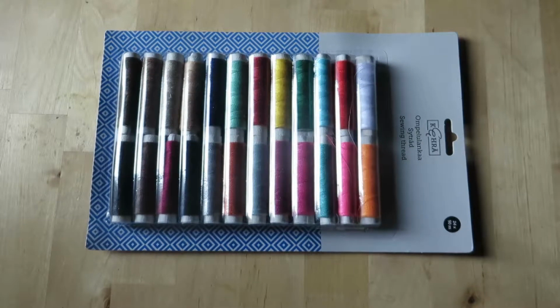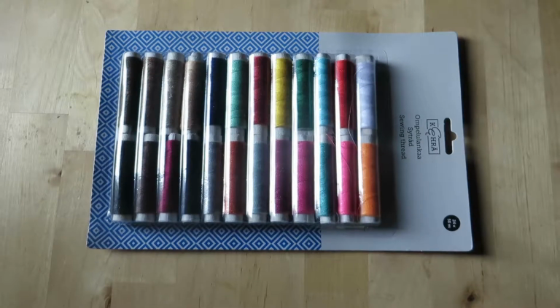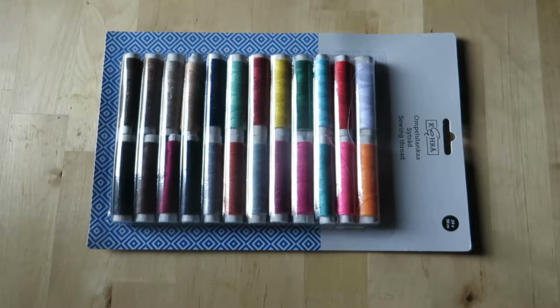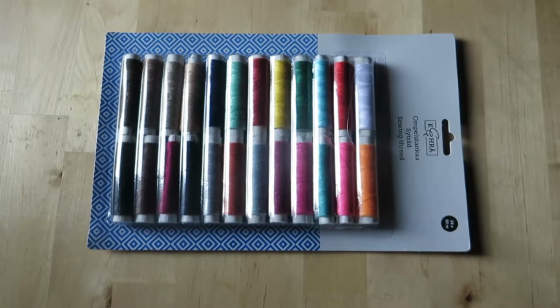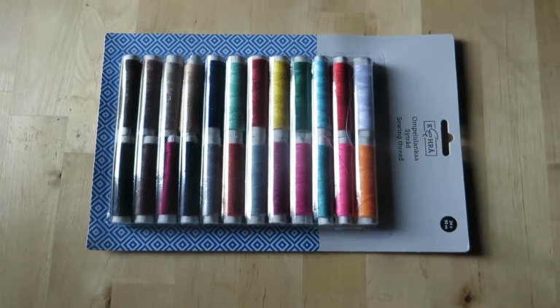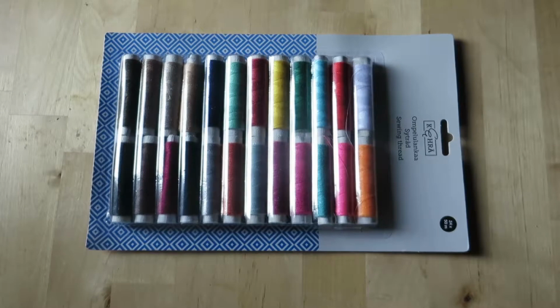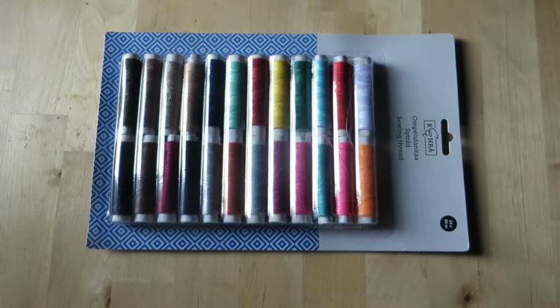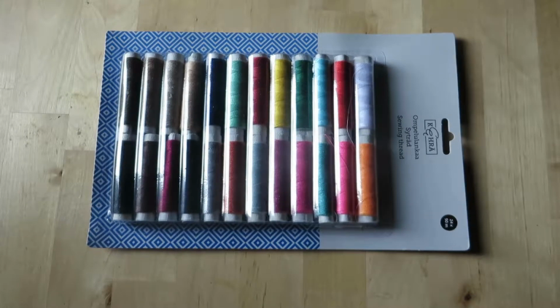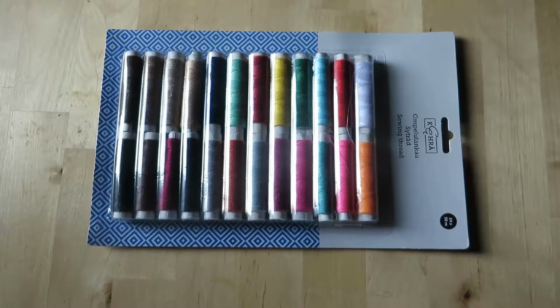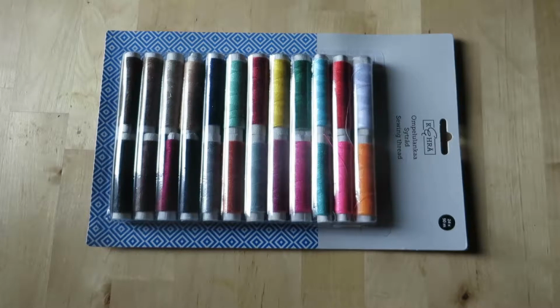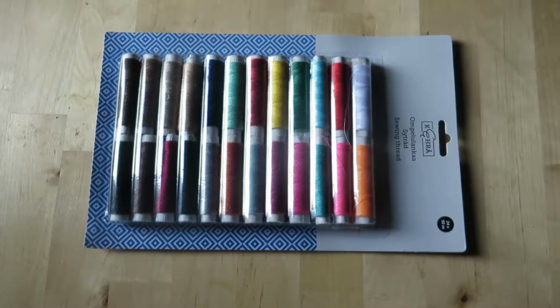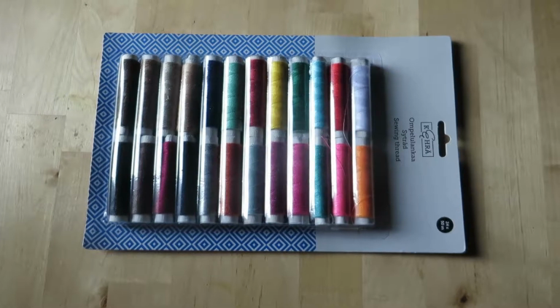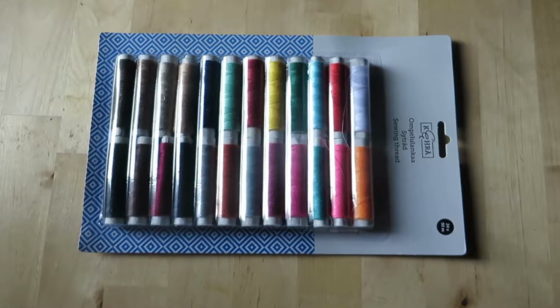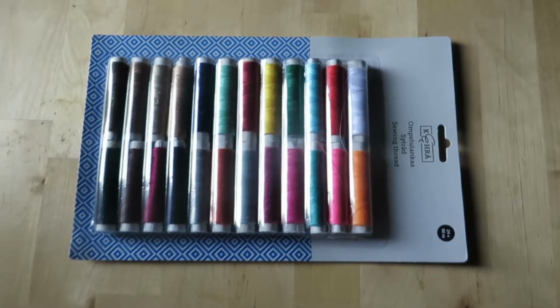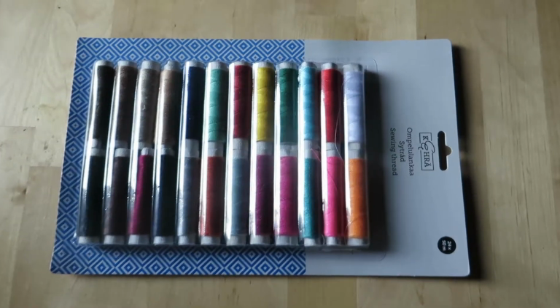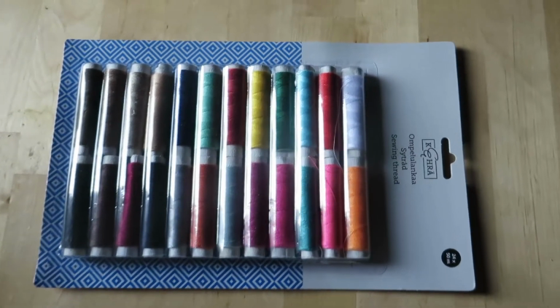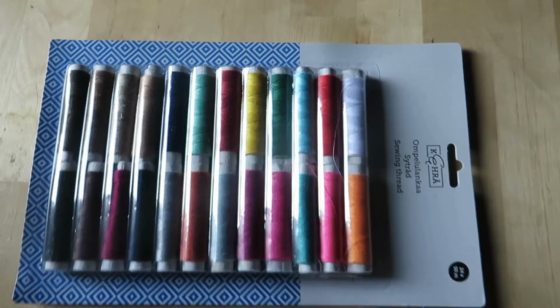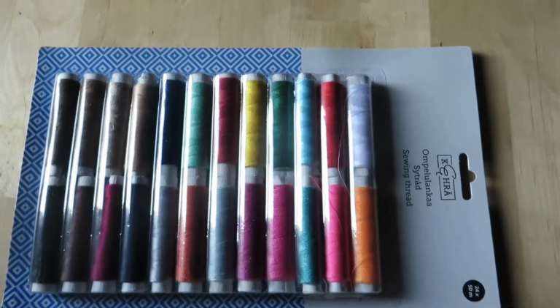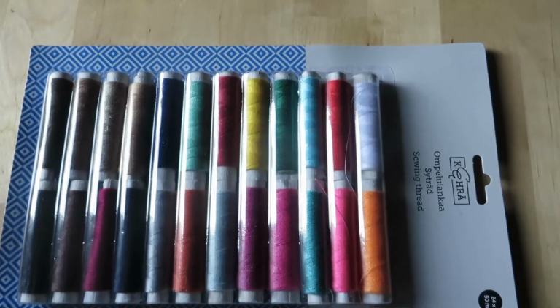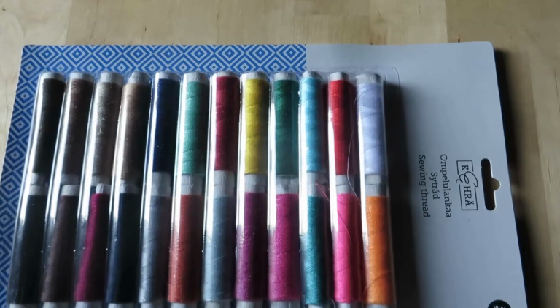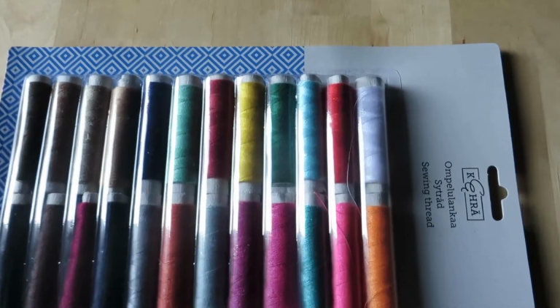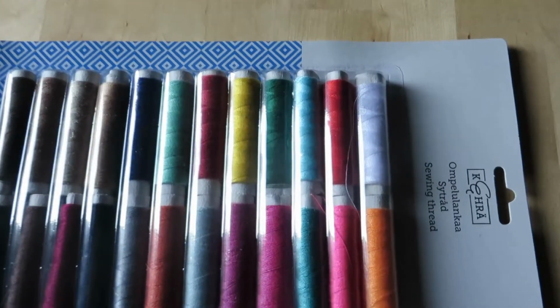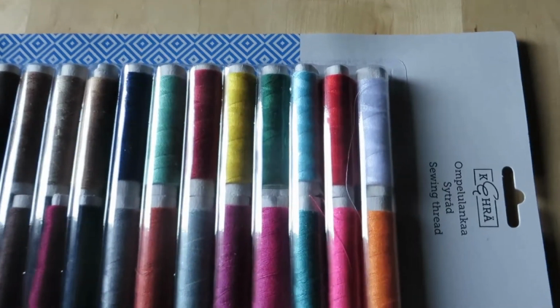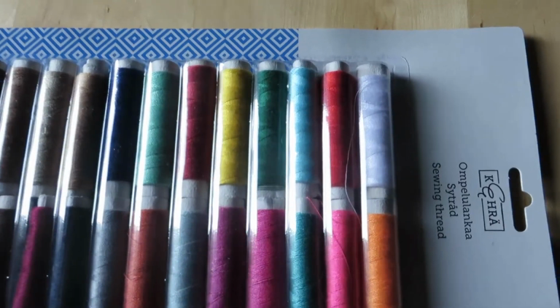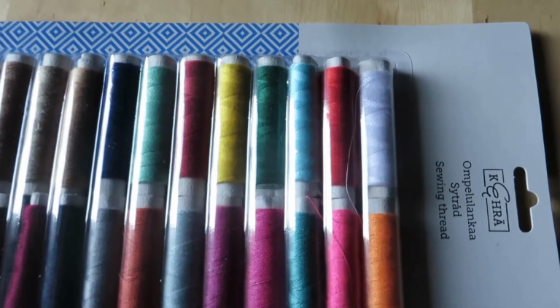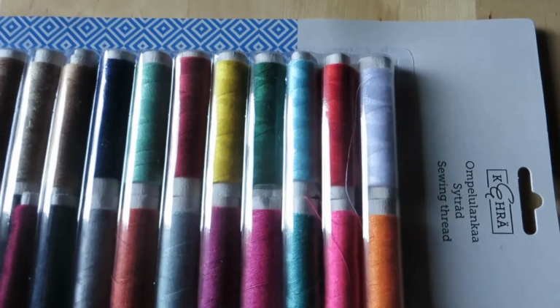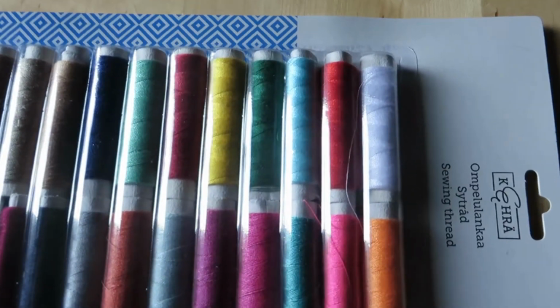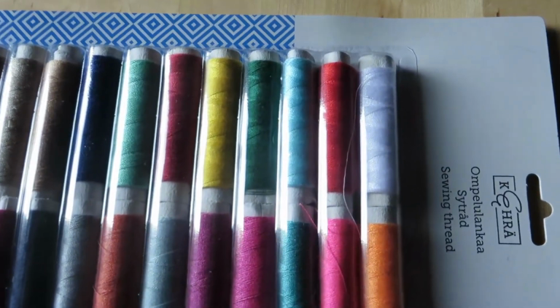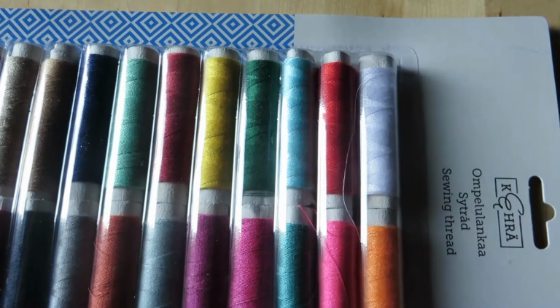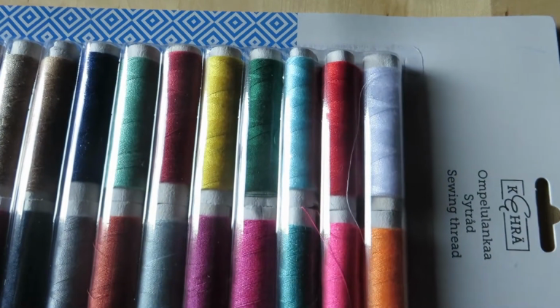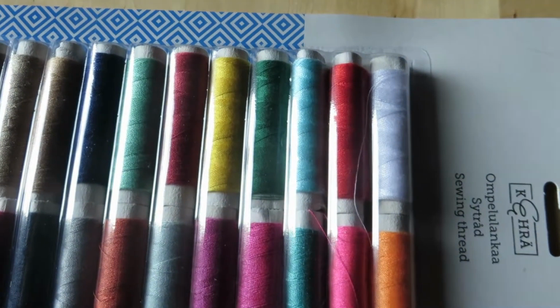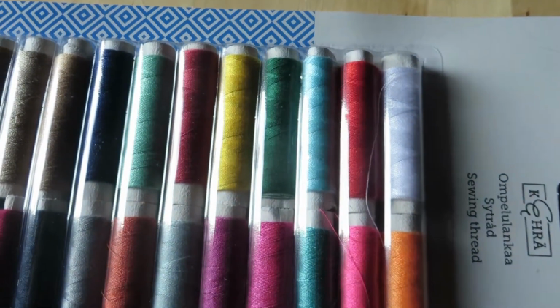Then I found this amazing sewing thread set that has all the colors of the rainbow. Love it.